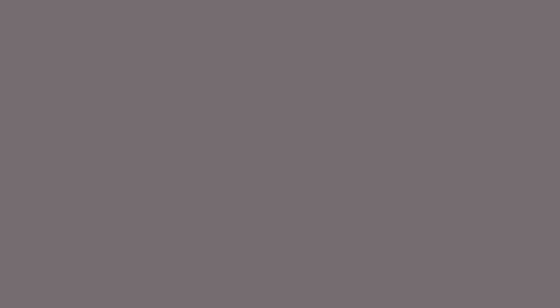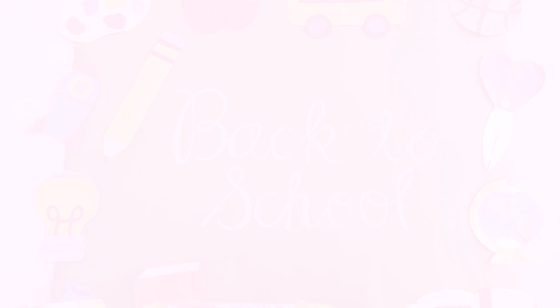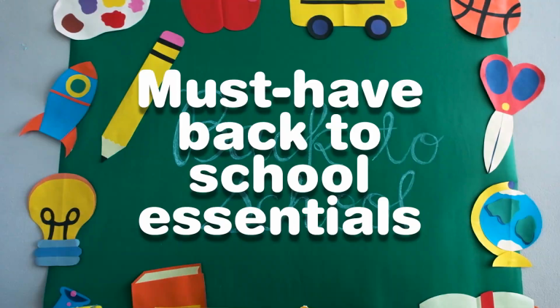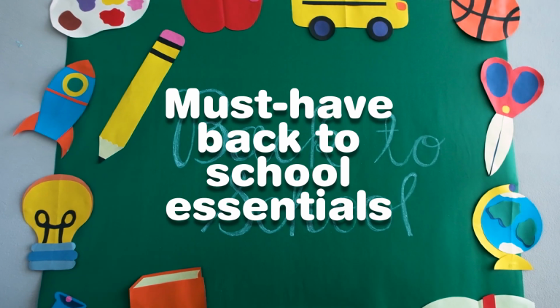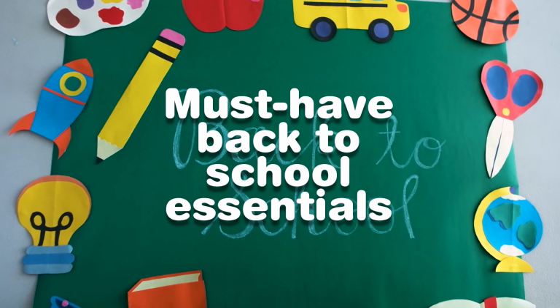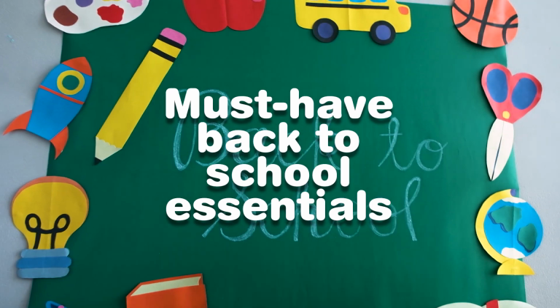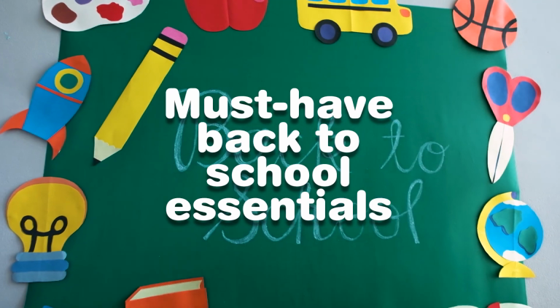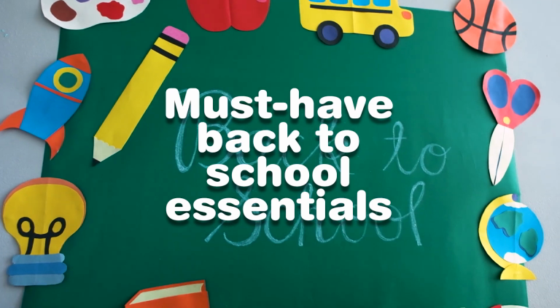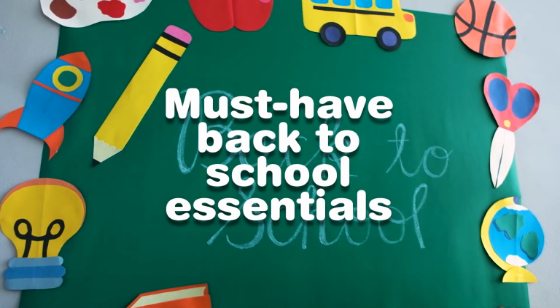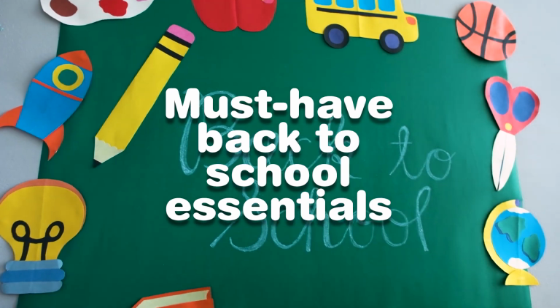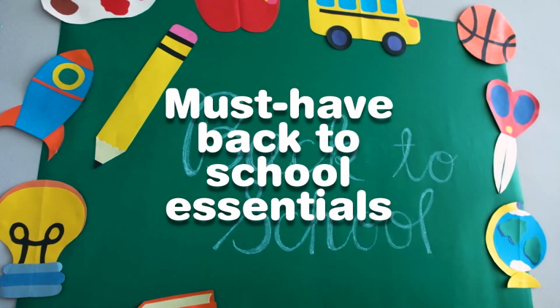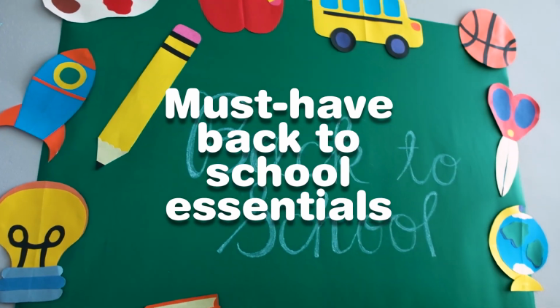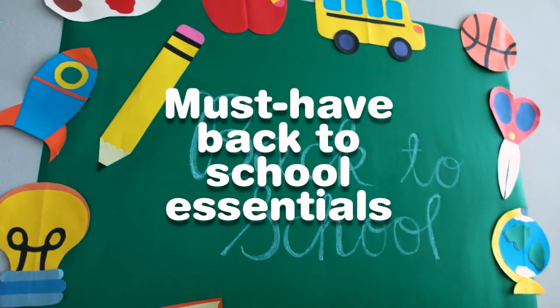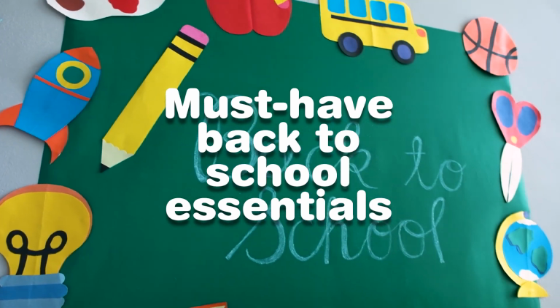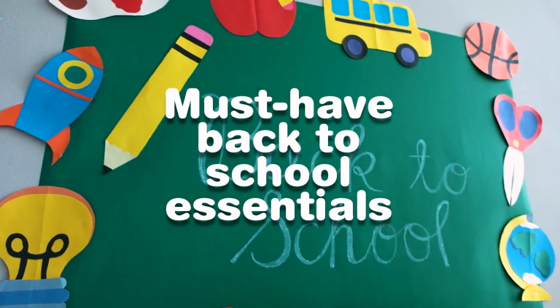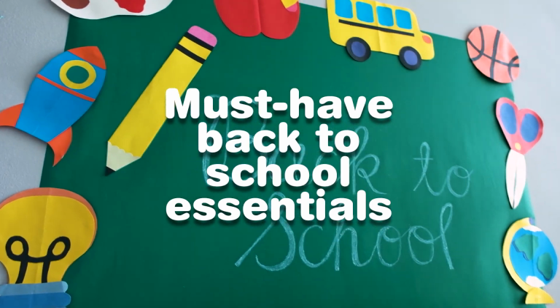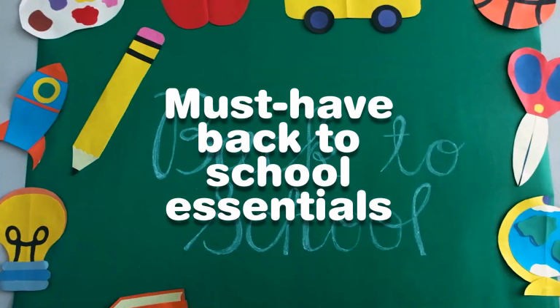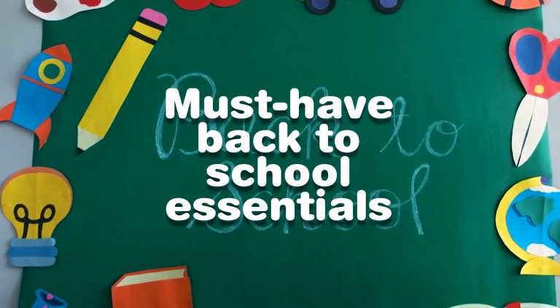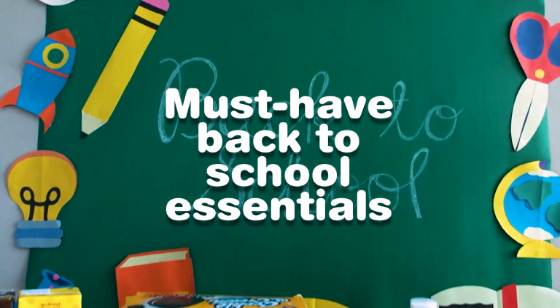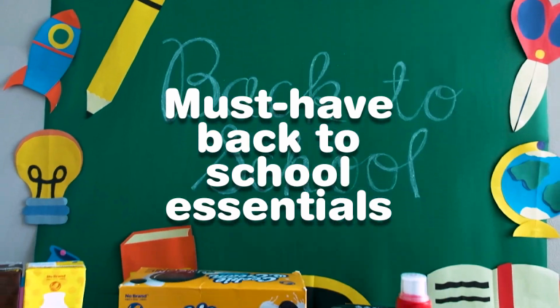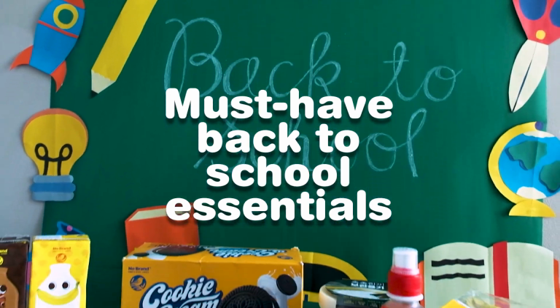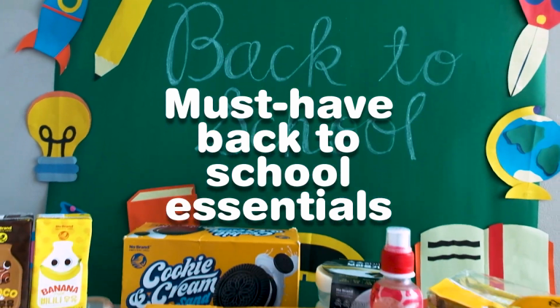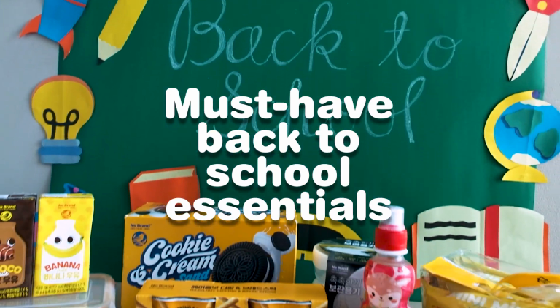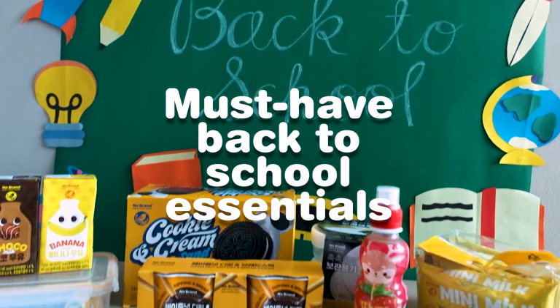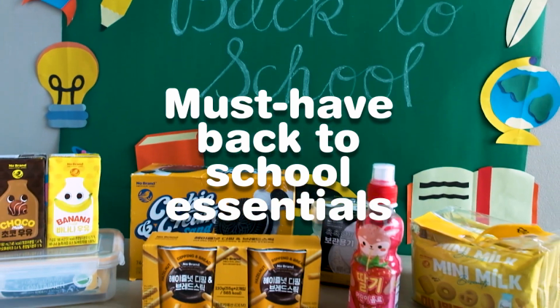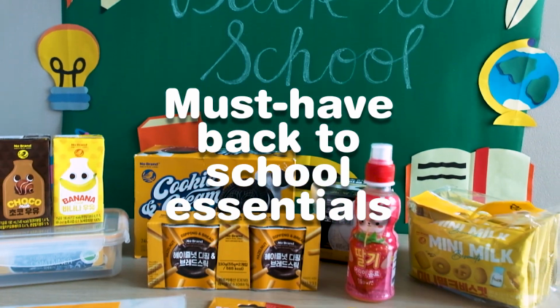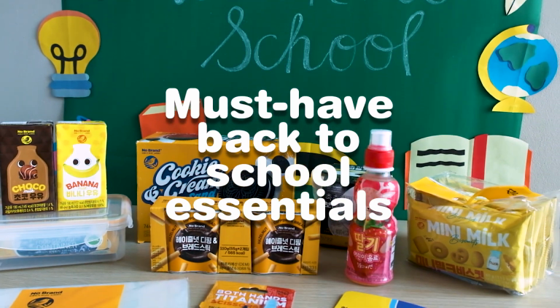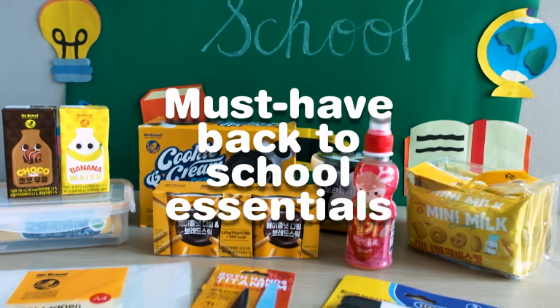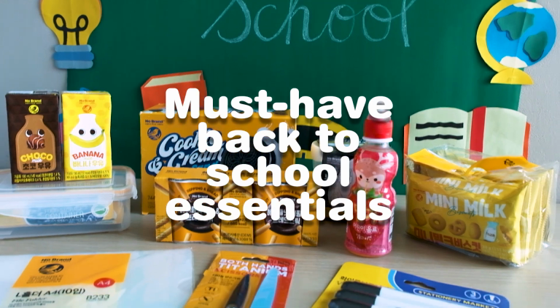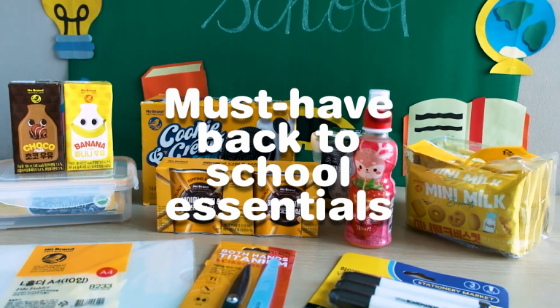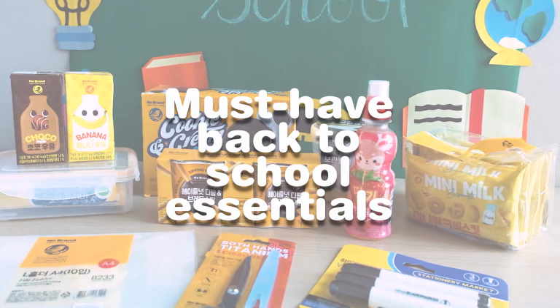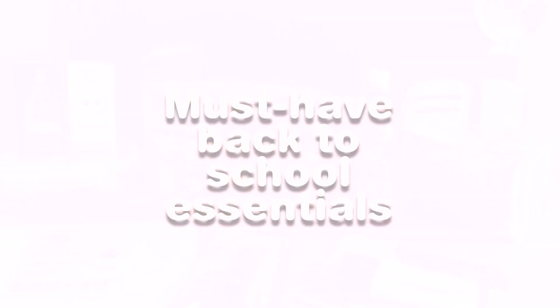It's back-to-school season. I'm sharing all the back-to-school essentials I got from NoBrand.